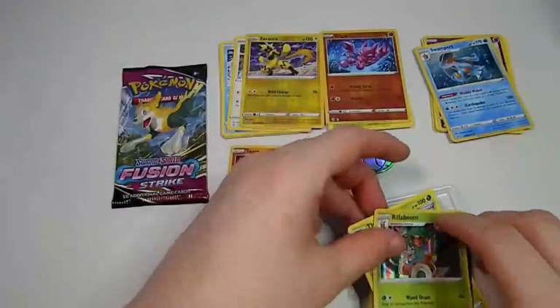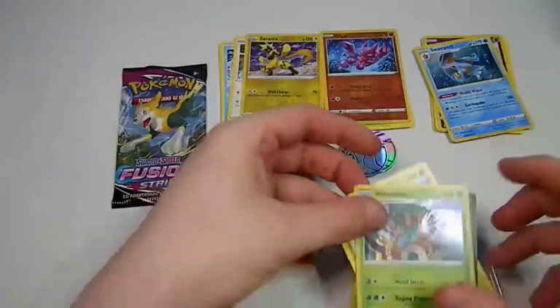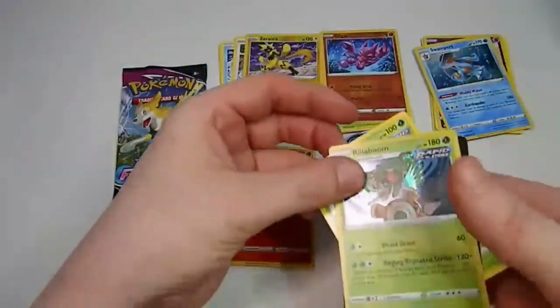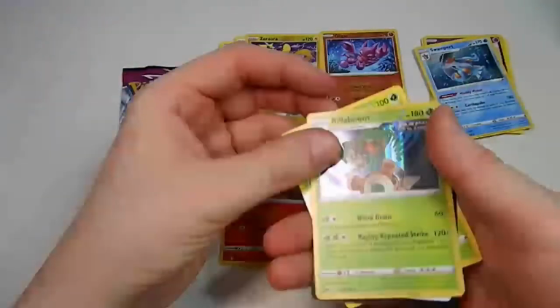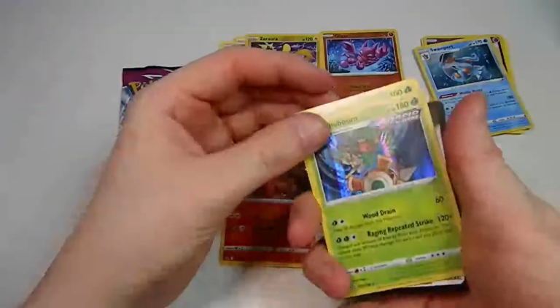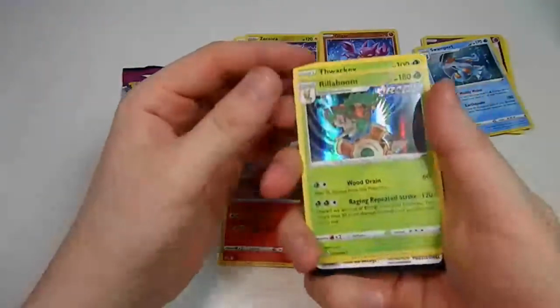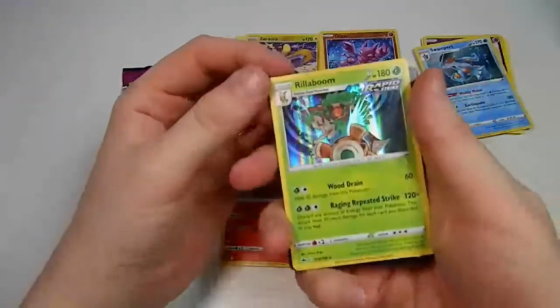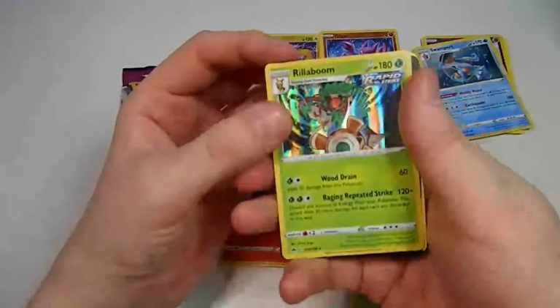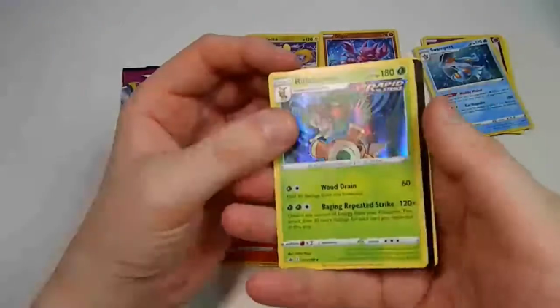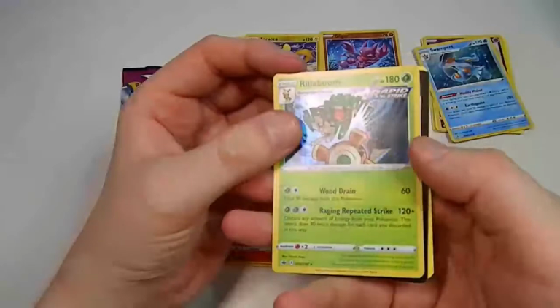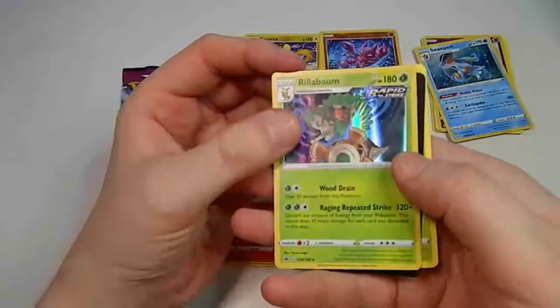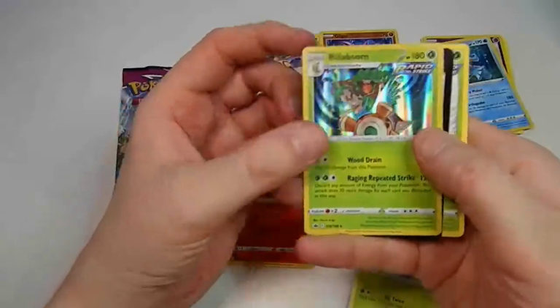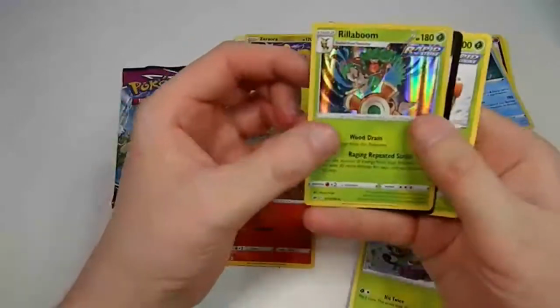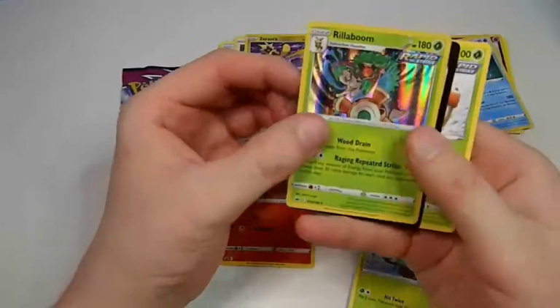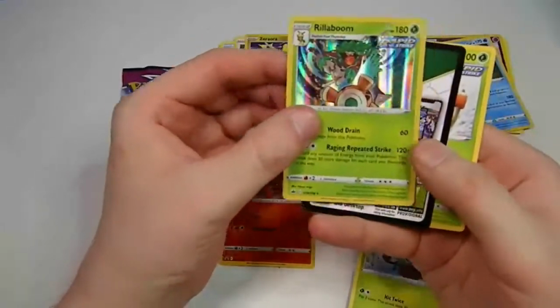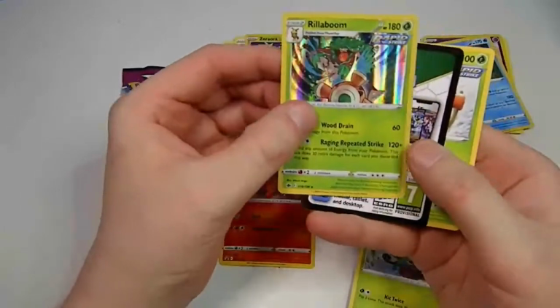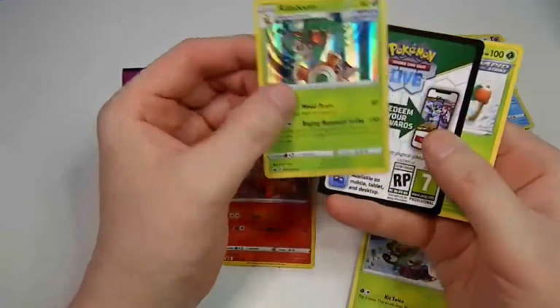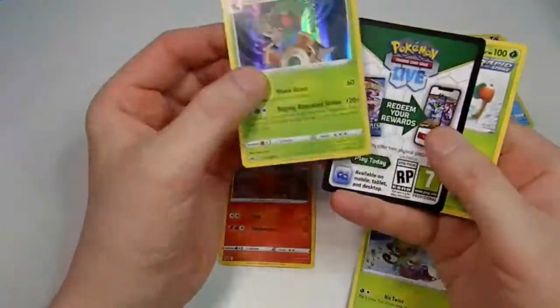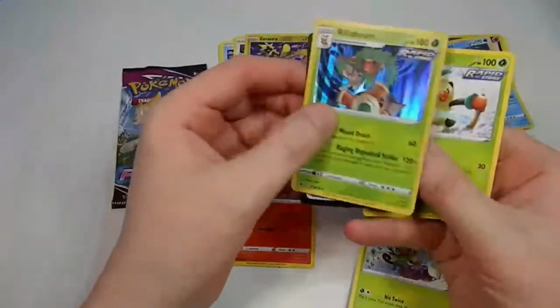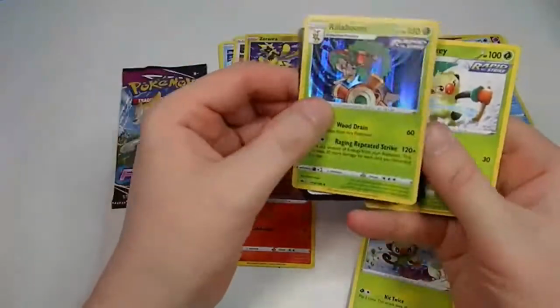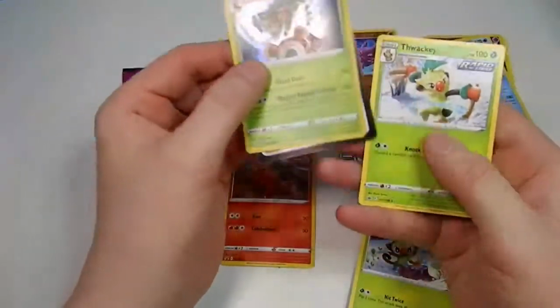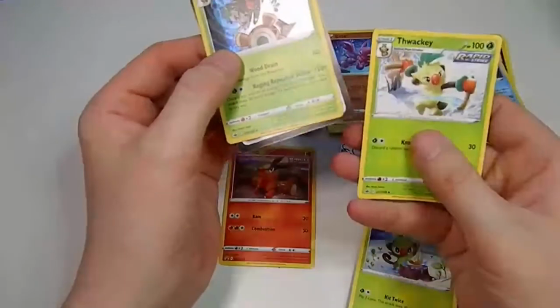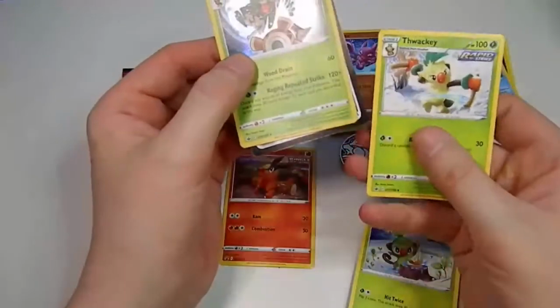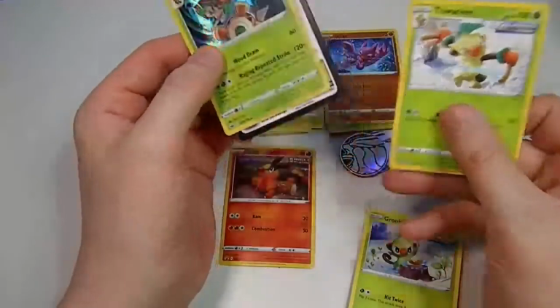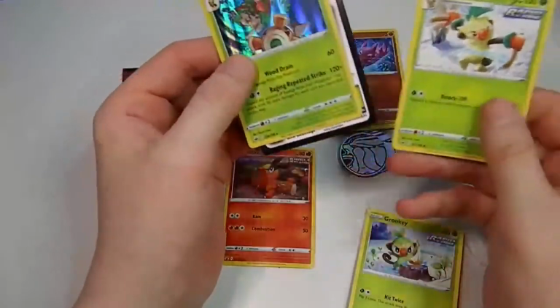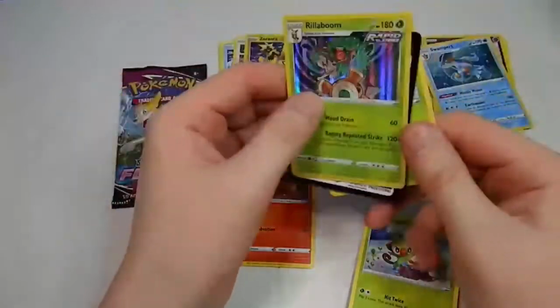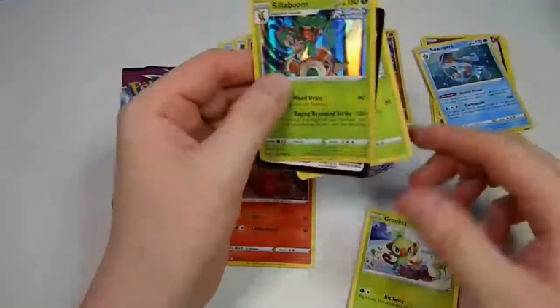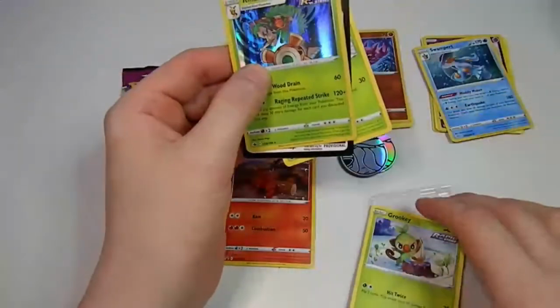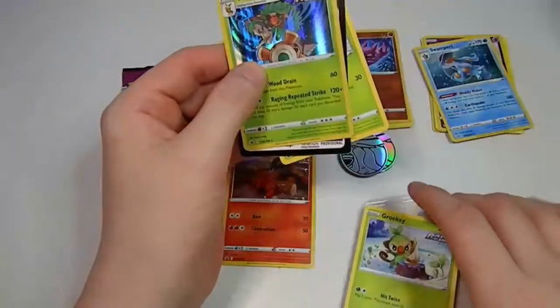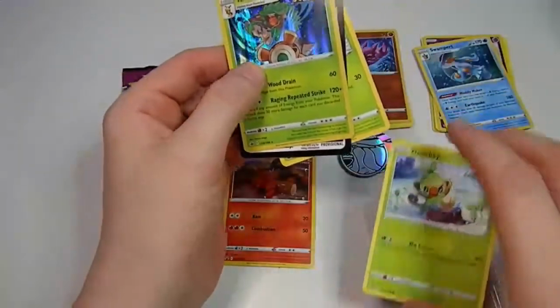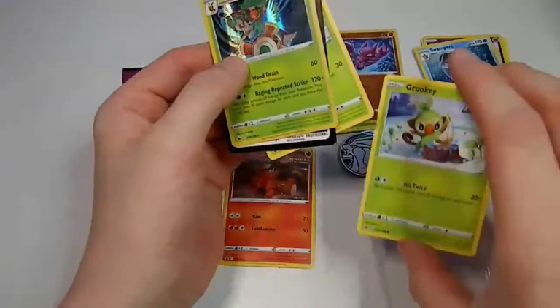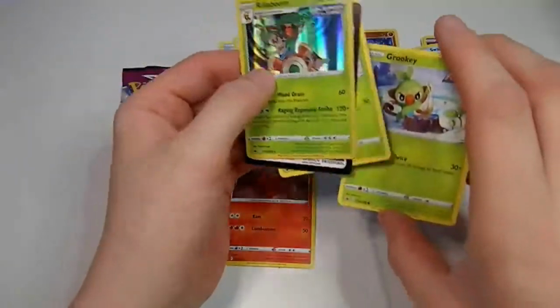We have a Vileplume holo and a code card — I assume for this Evo line online.